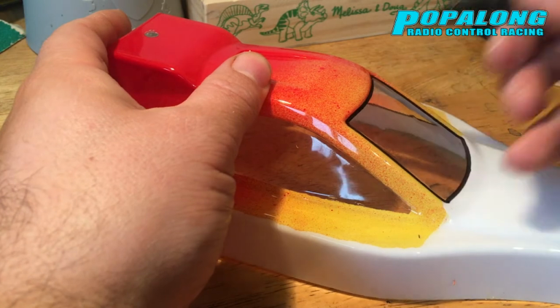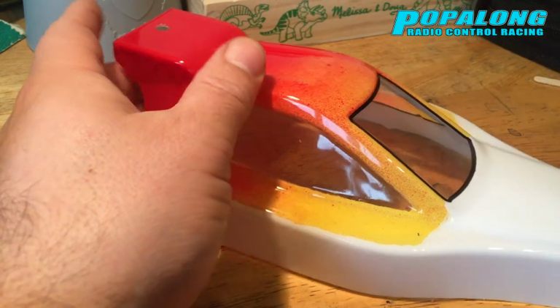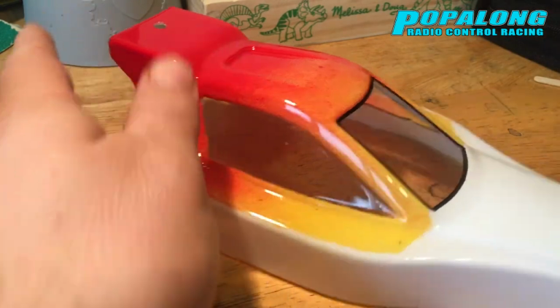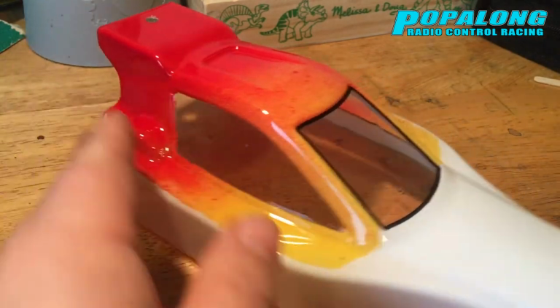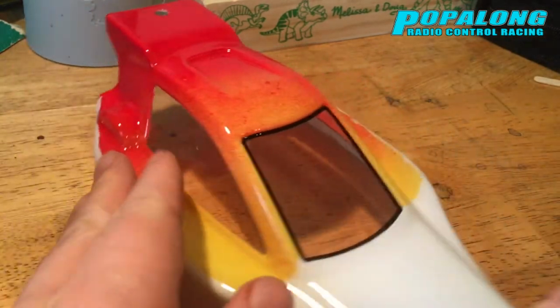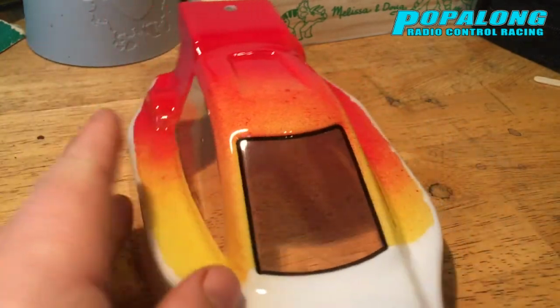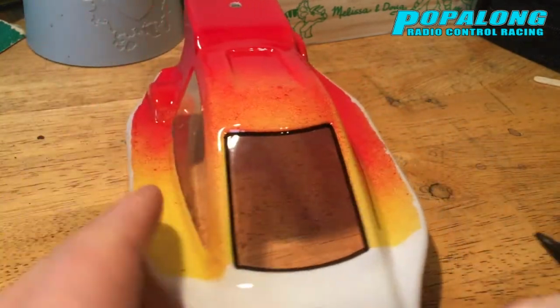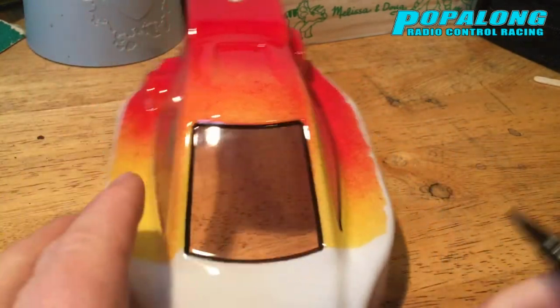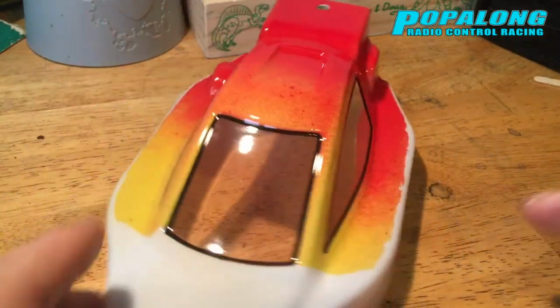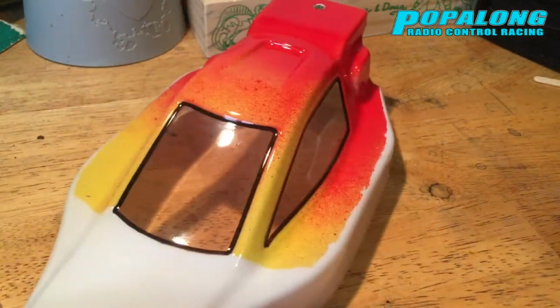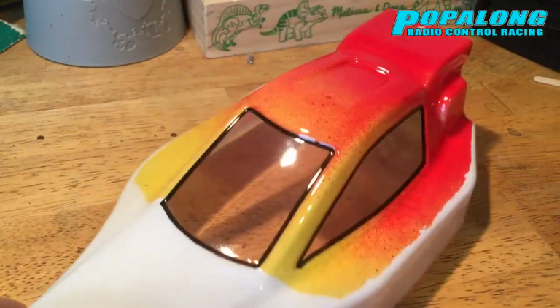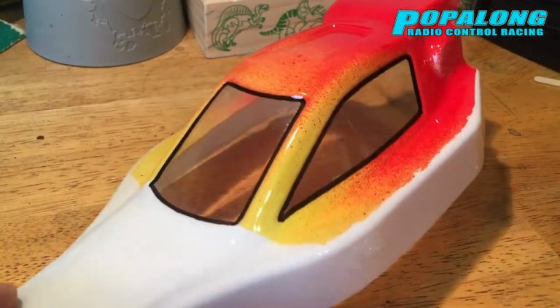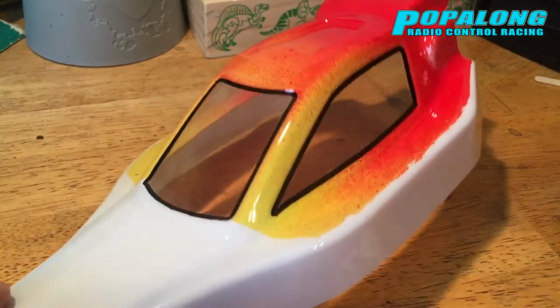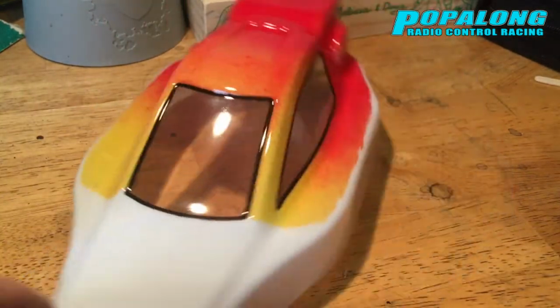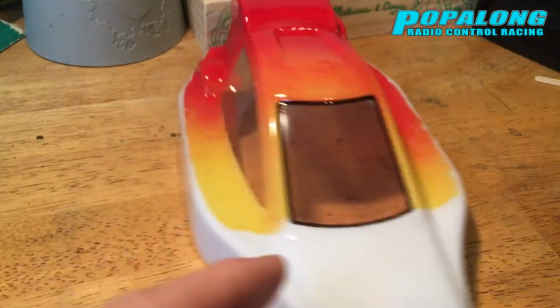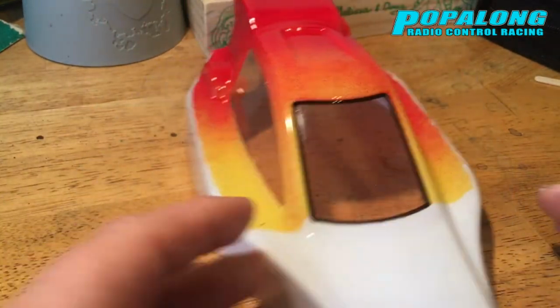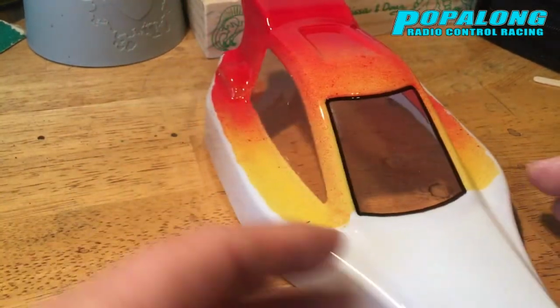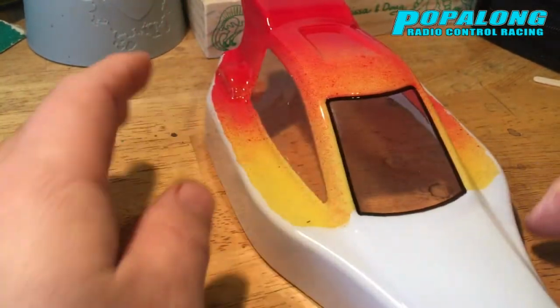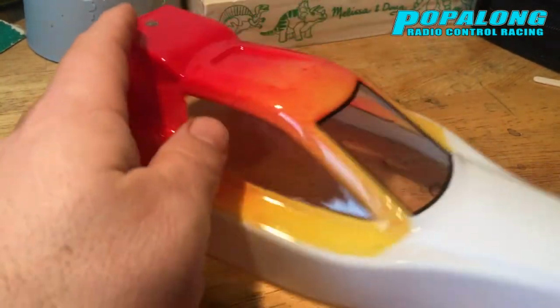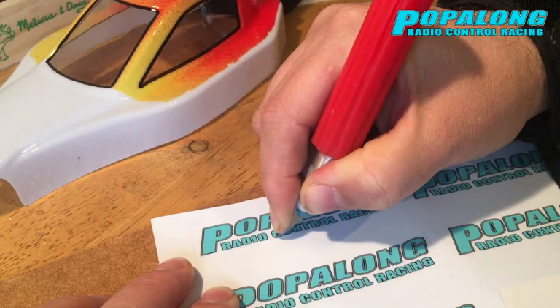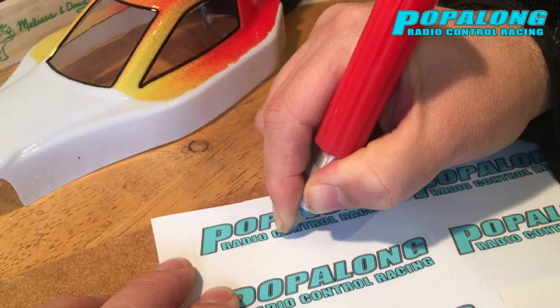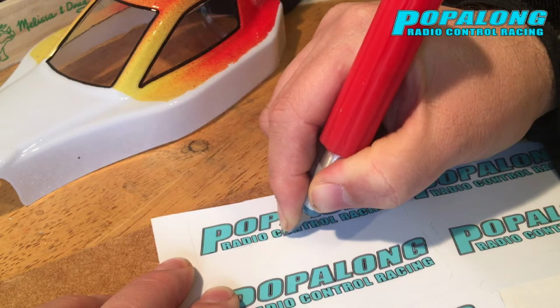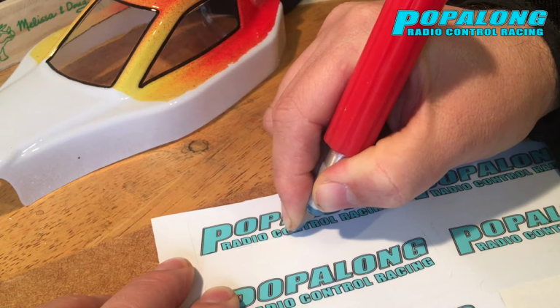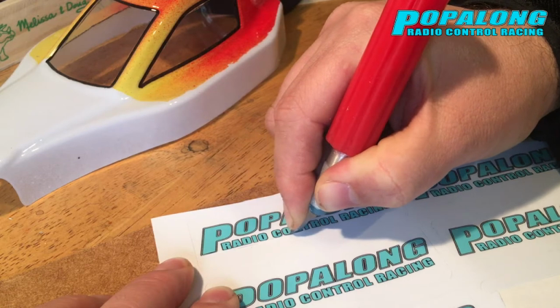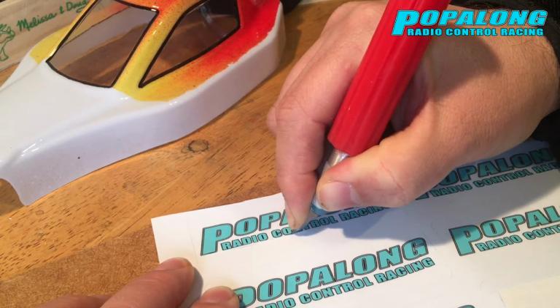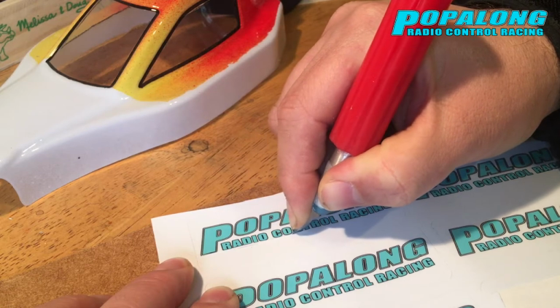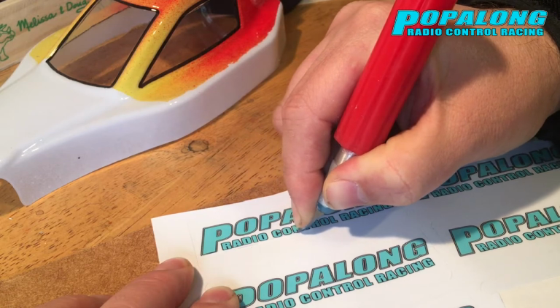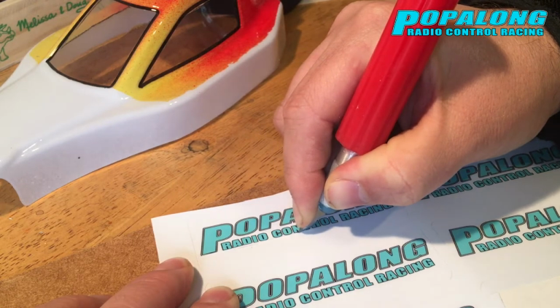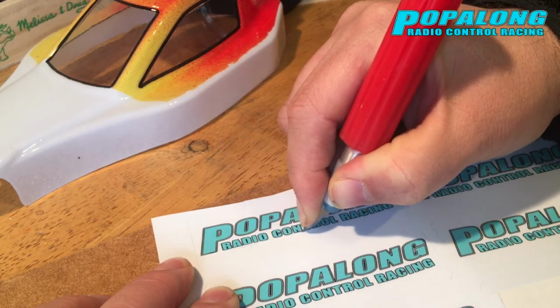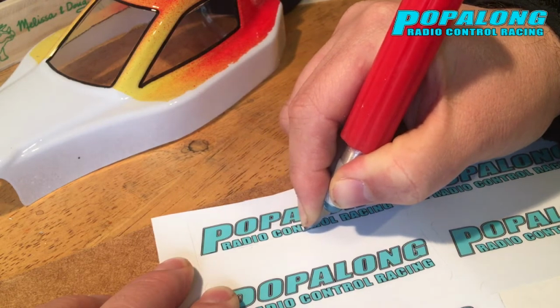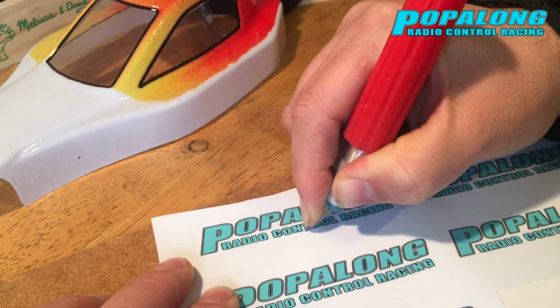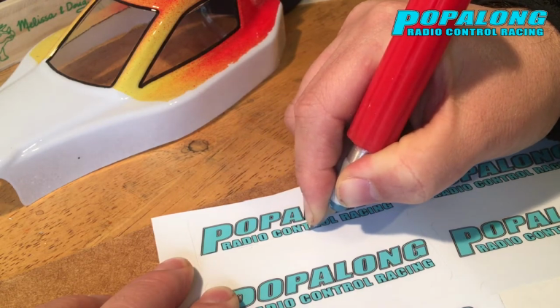You can really see the red into yellow there — it looks really cool on the top of the roof. Really happy with how that's come out.